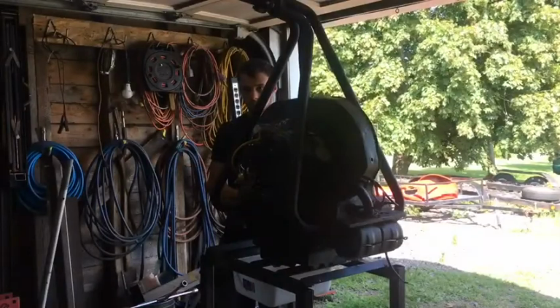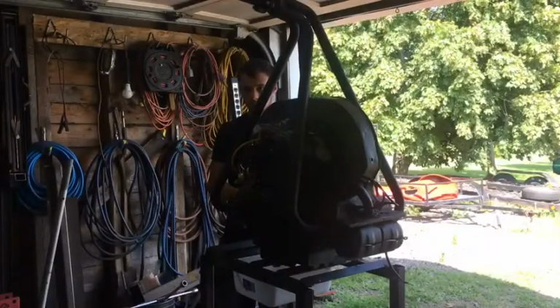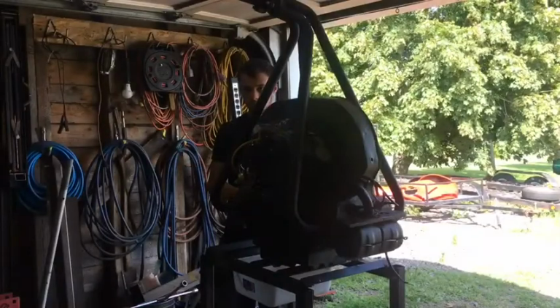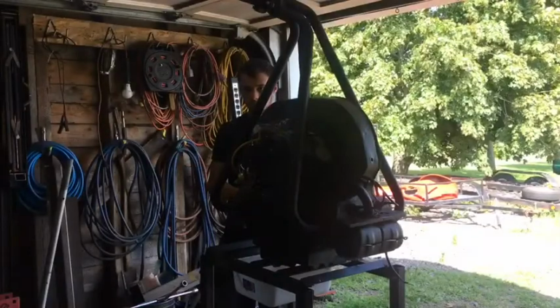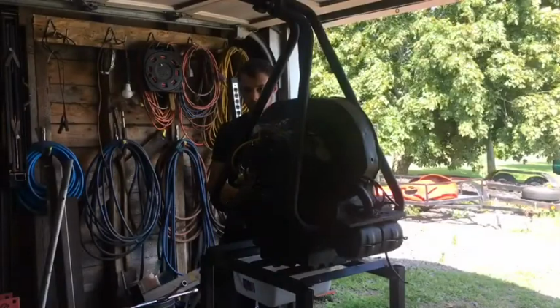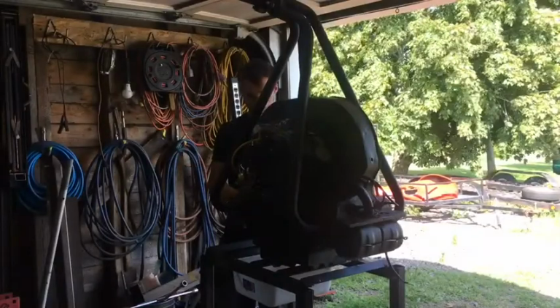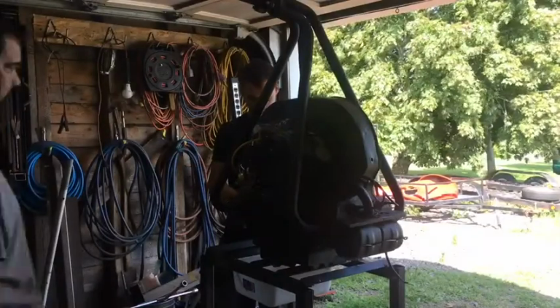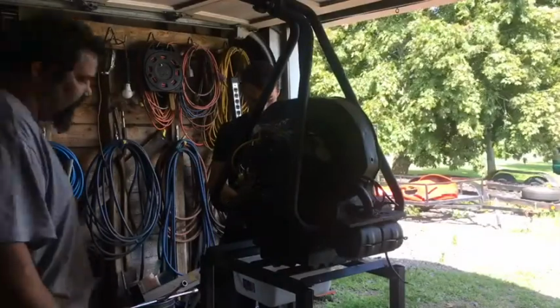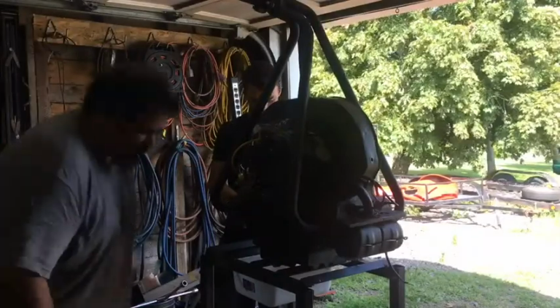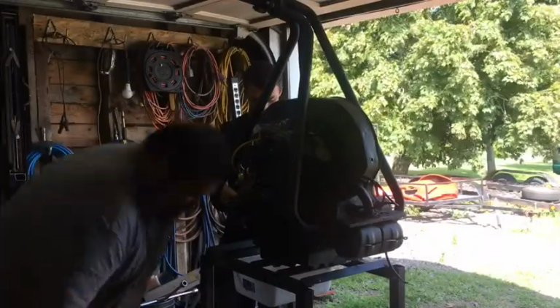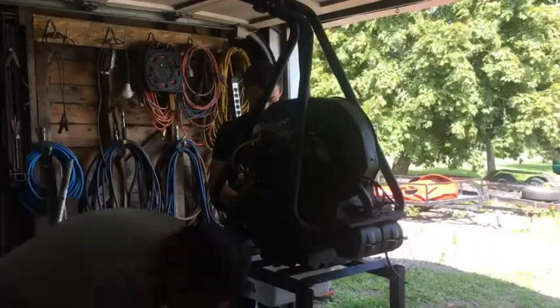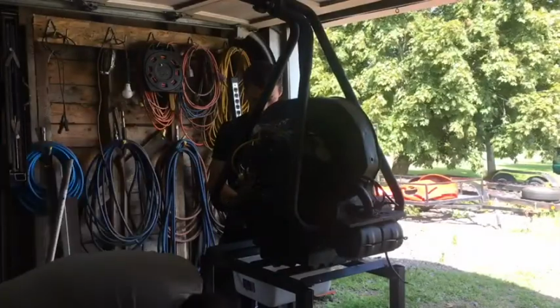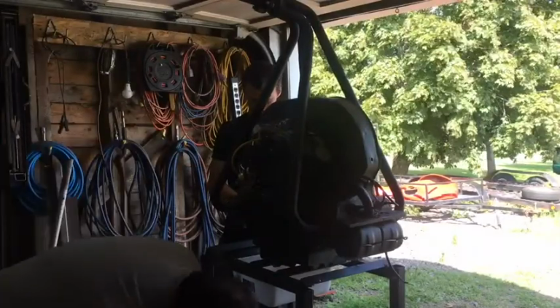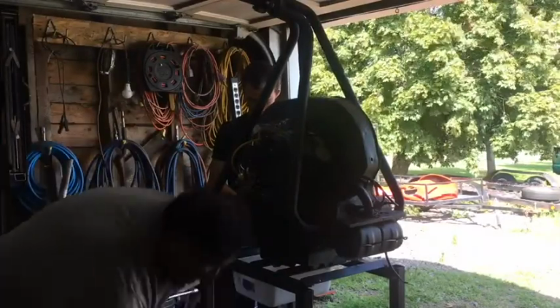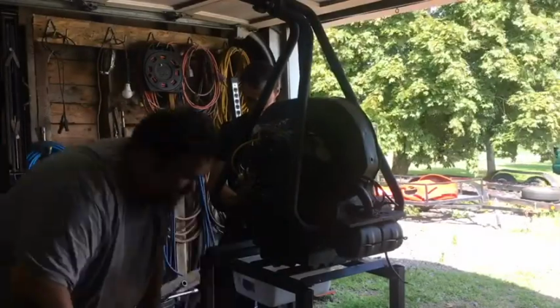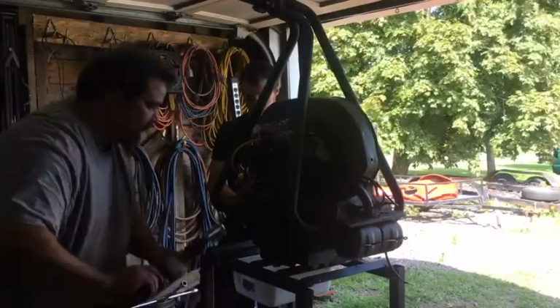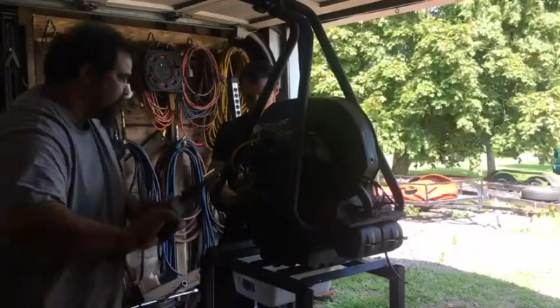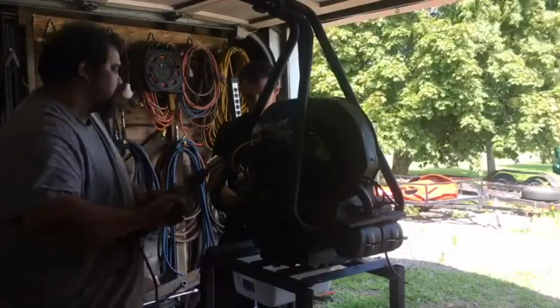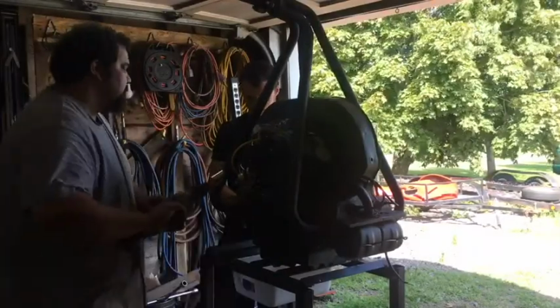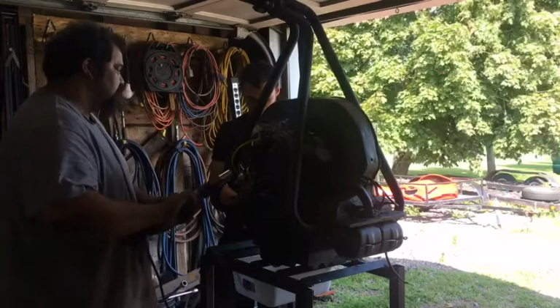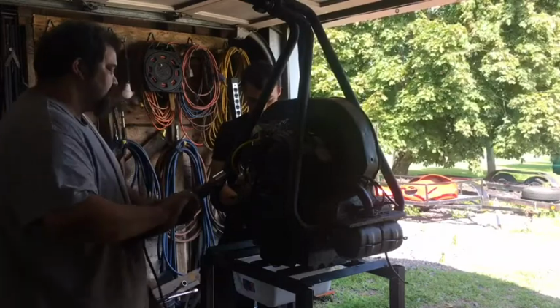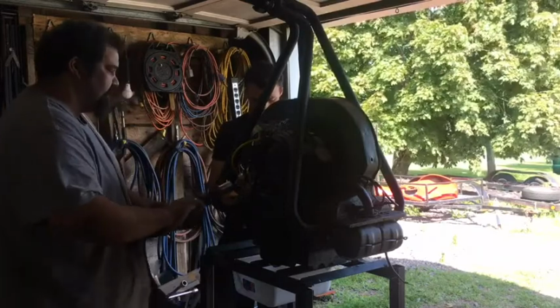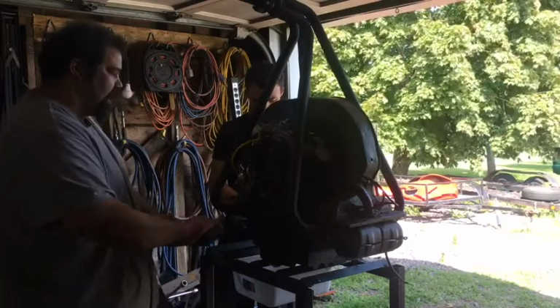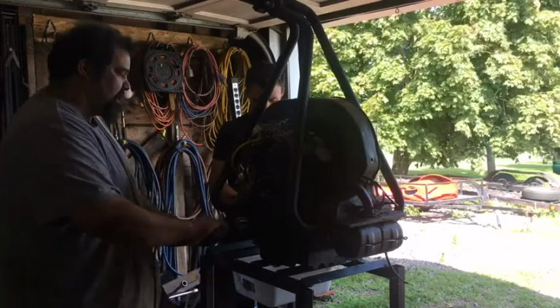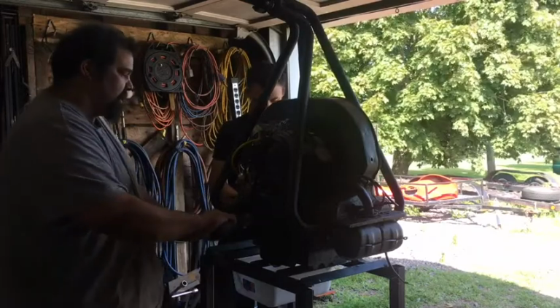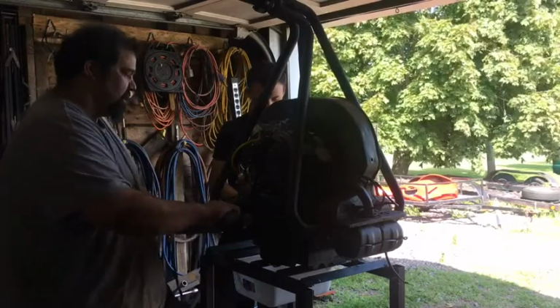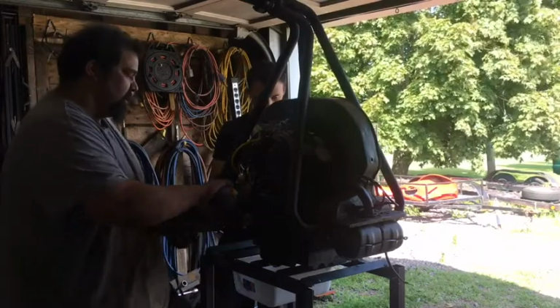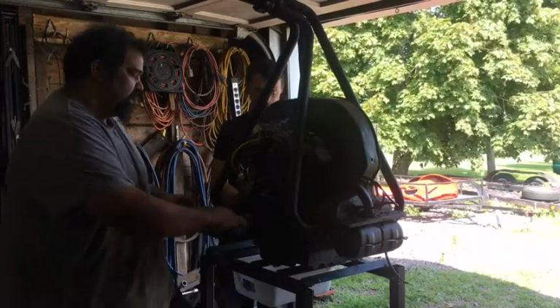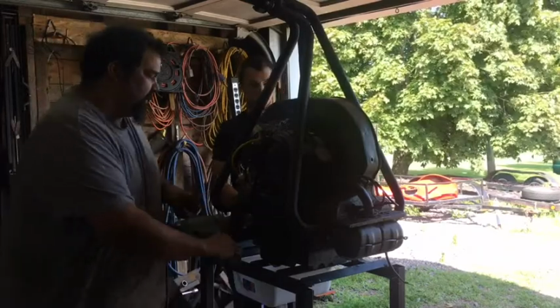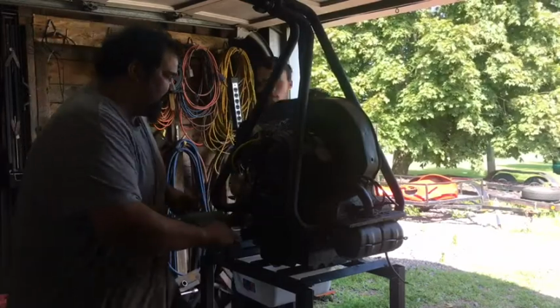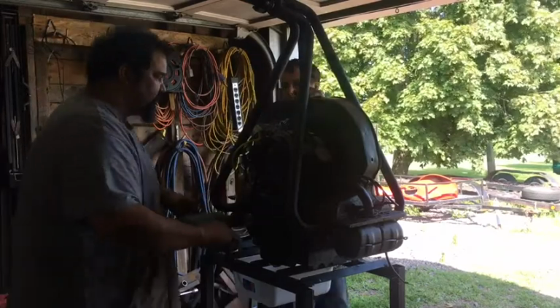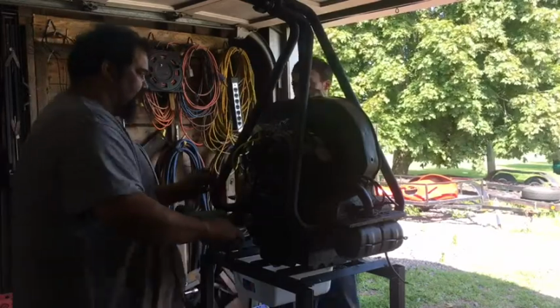Volkswagen engine on the stand. Jake's going to get the power. The key to drill.